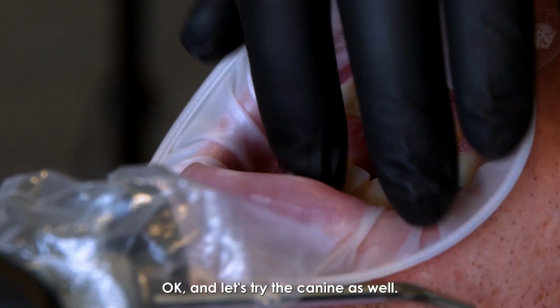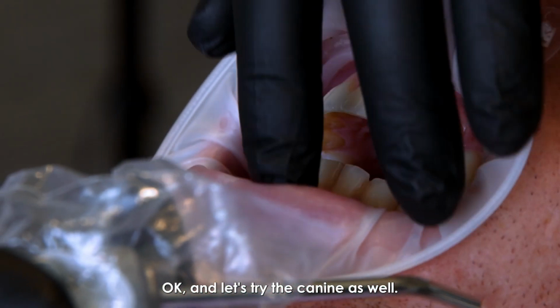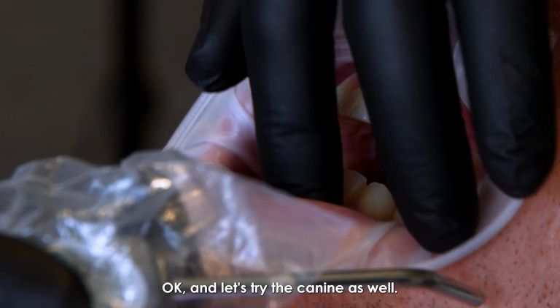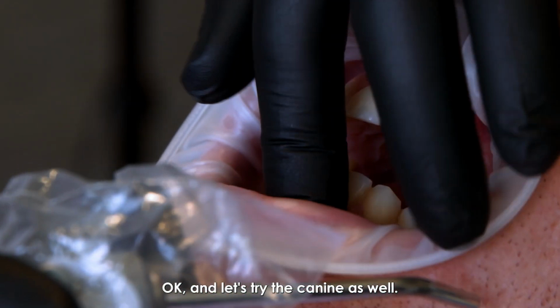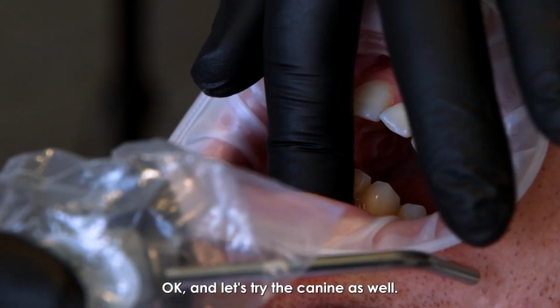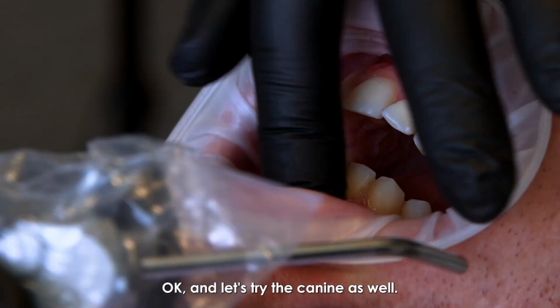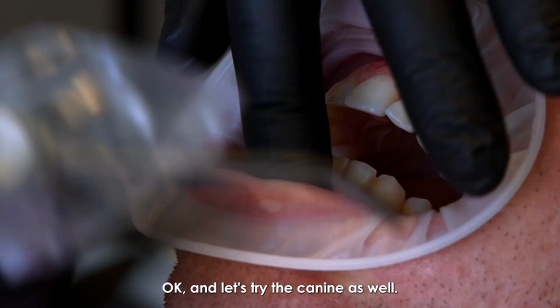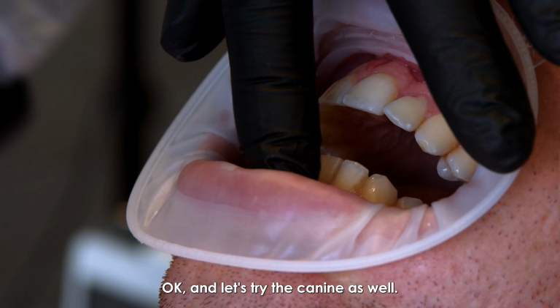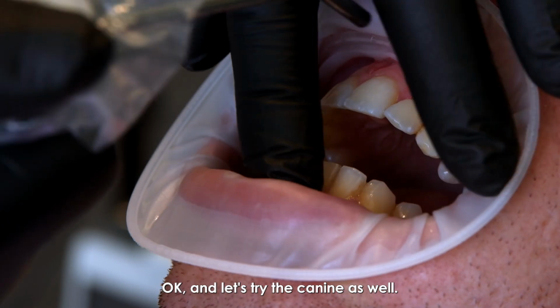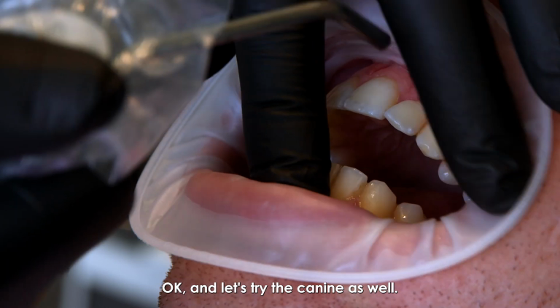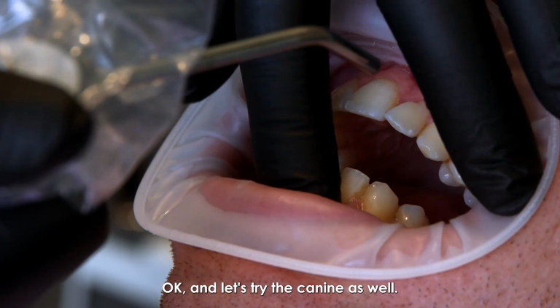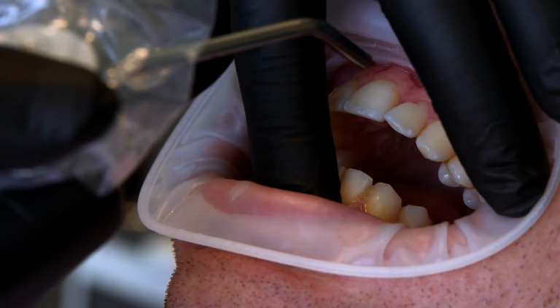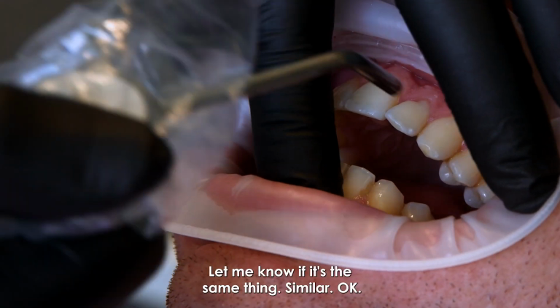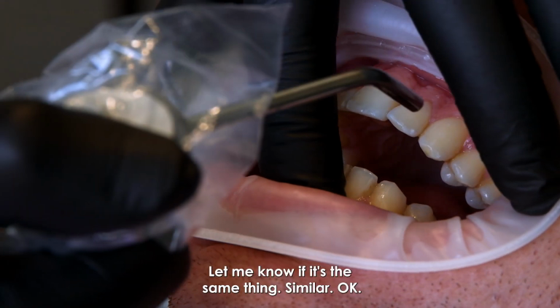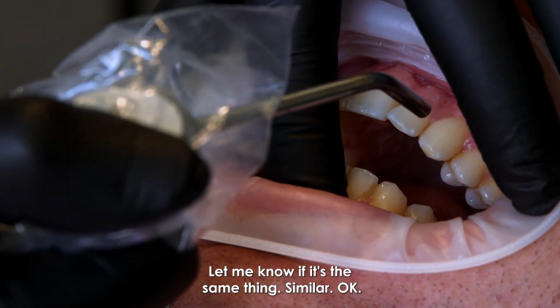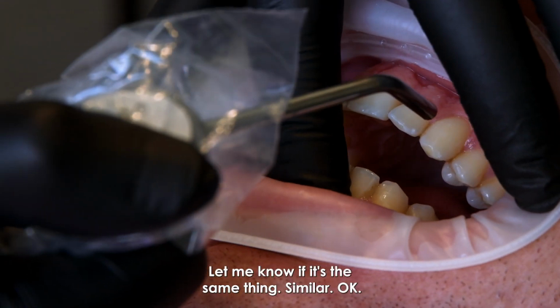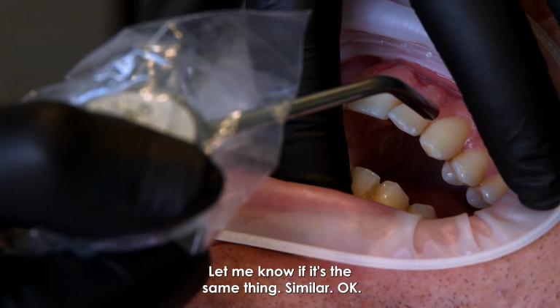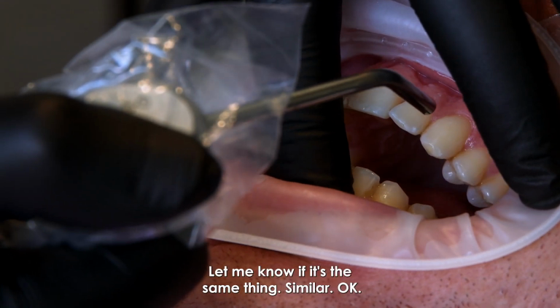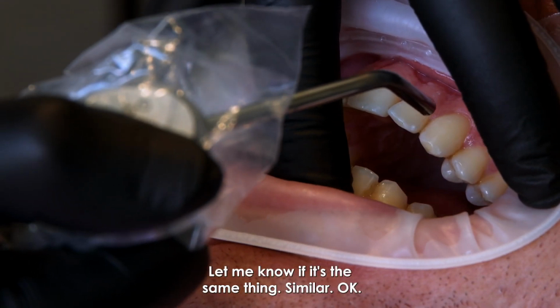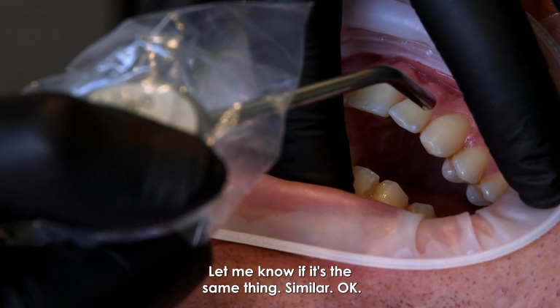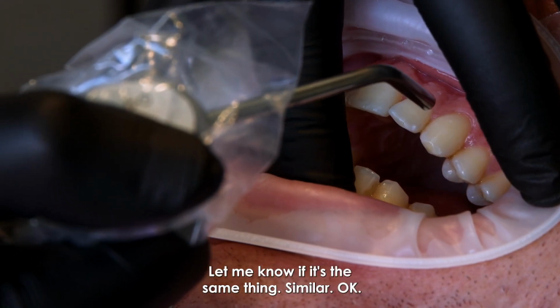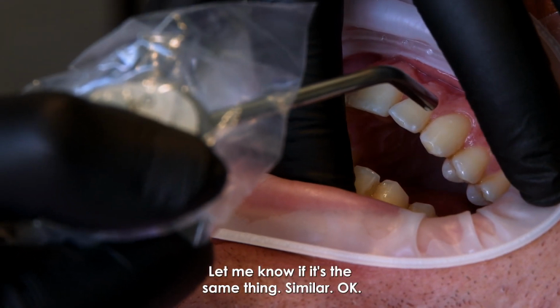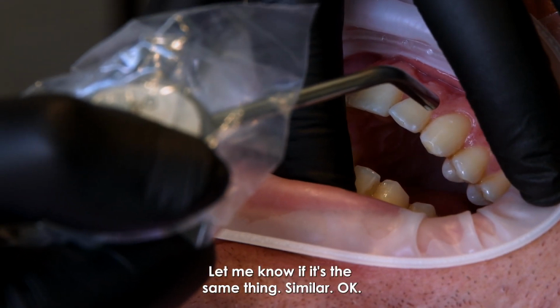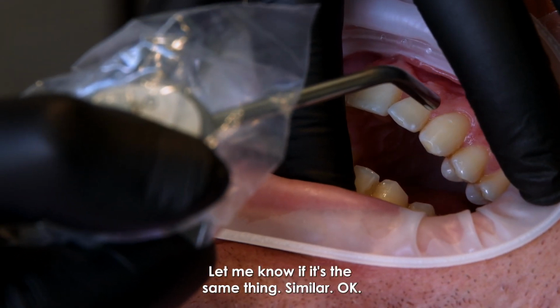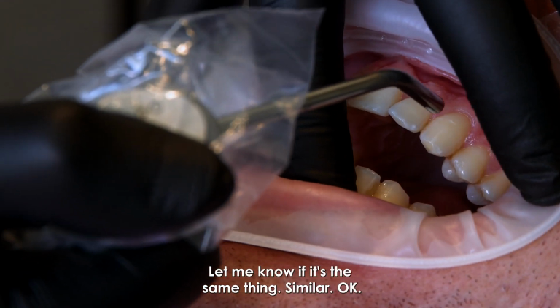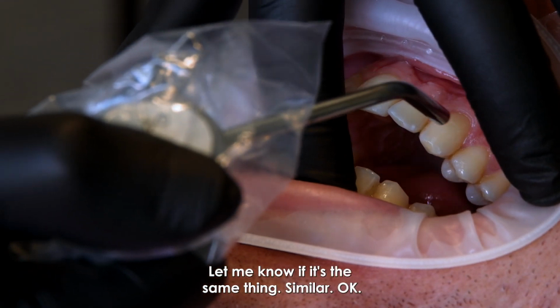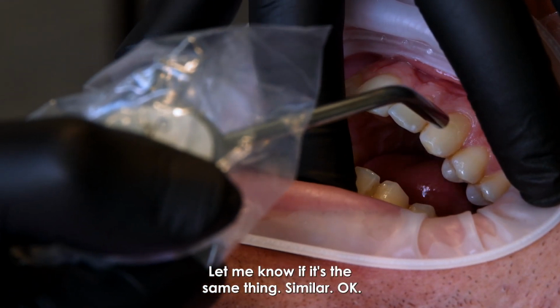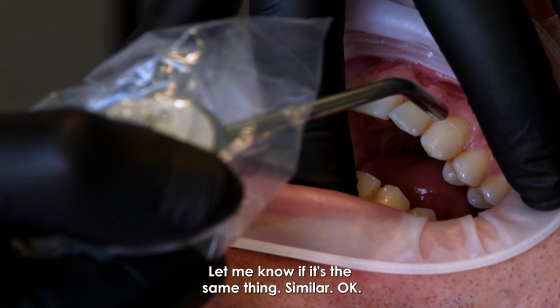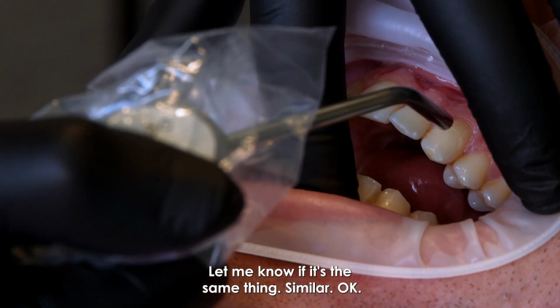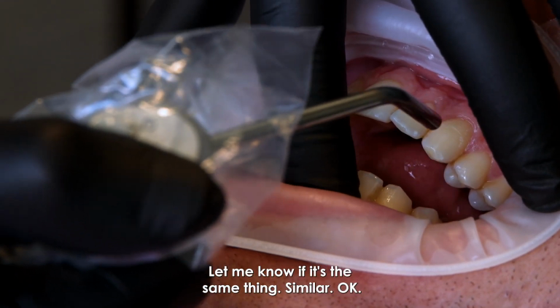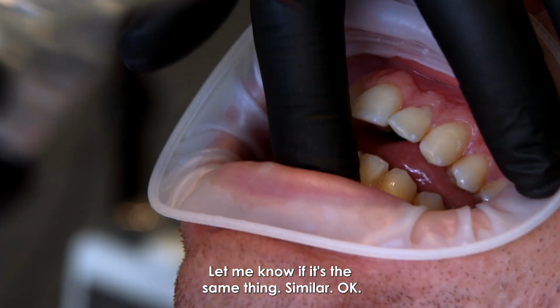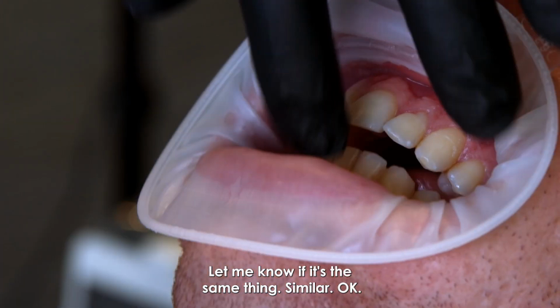Let's try the canine as well — the patient reports it's not a lot, similar to before.